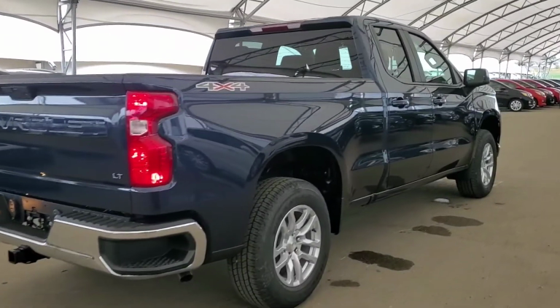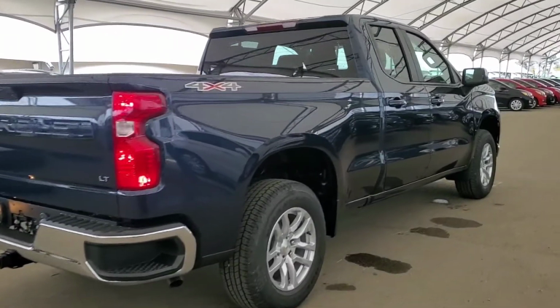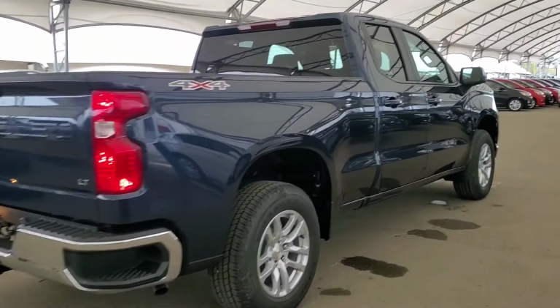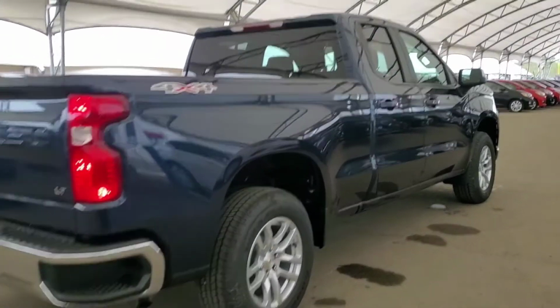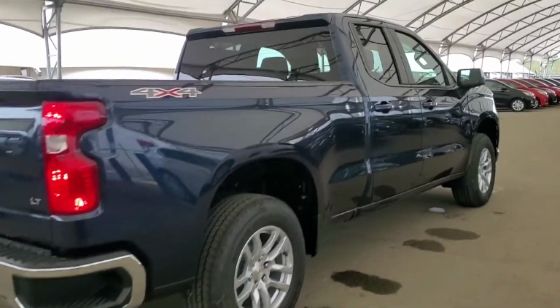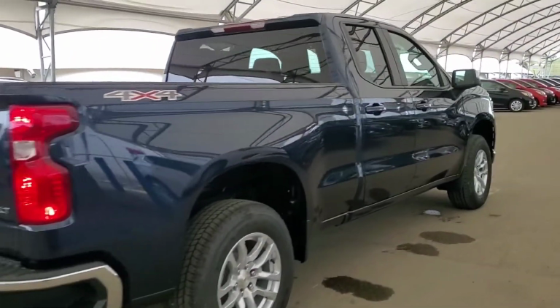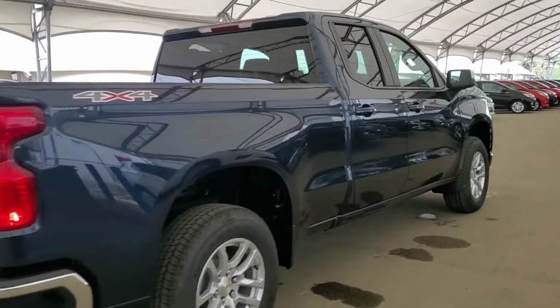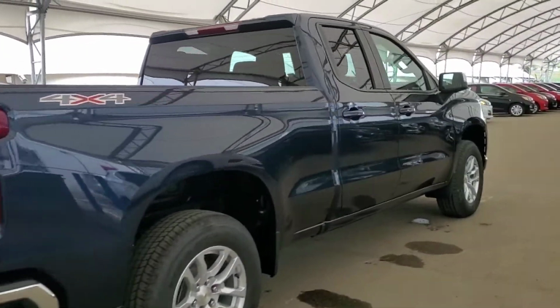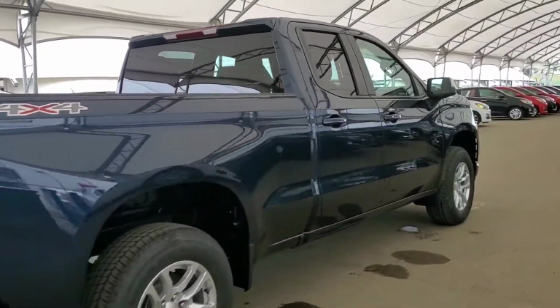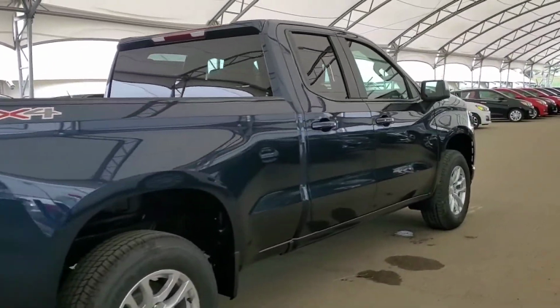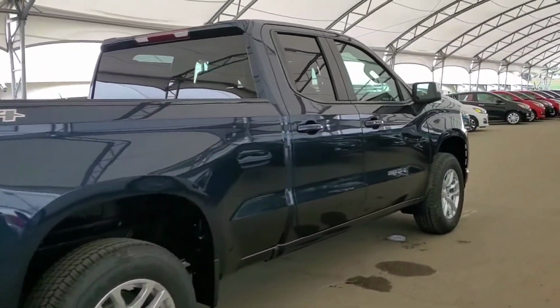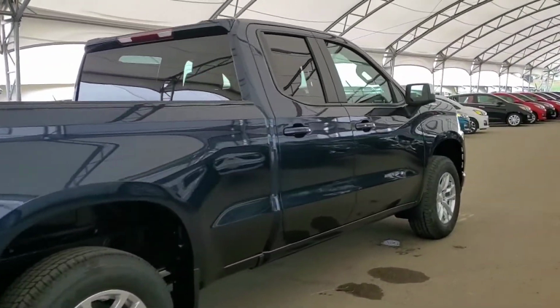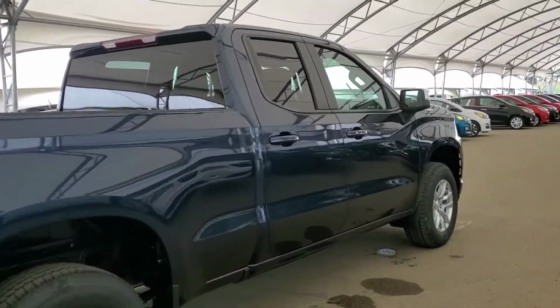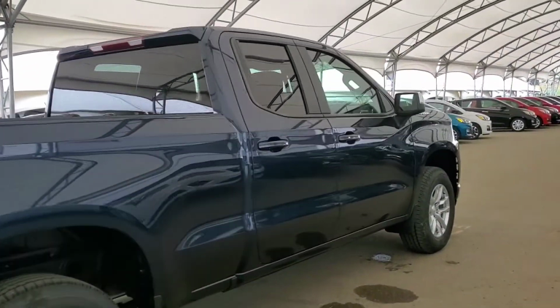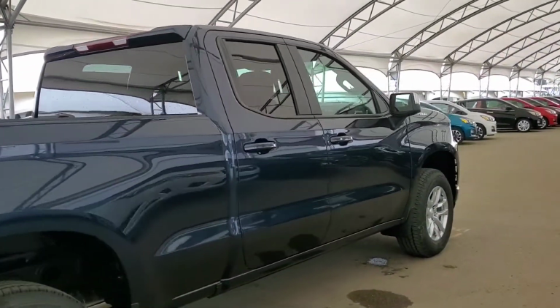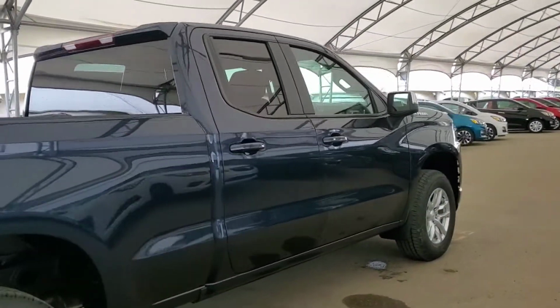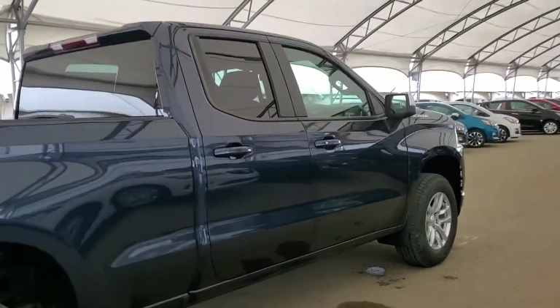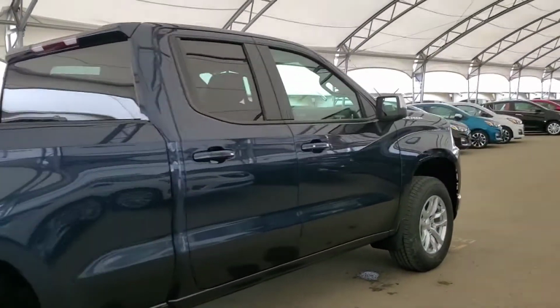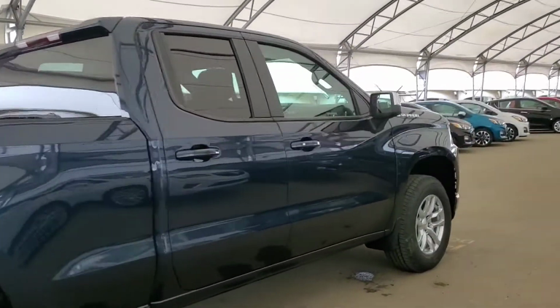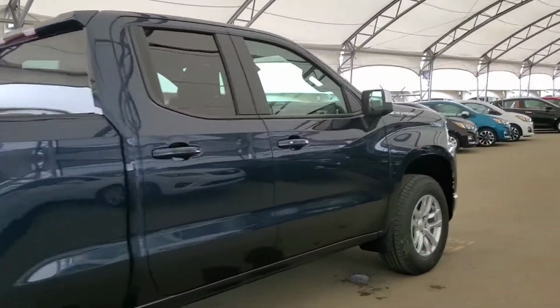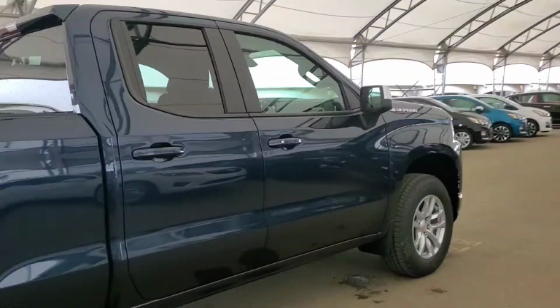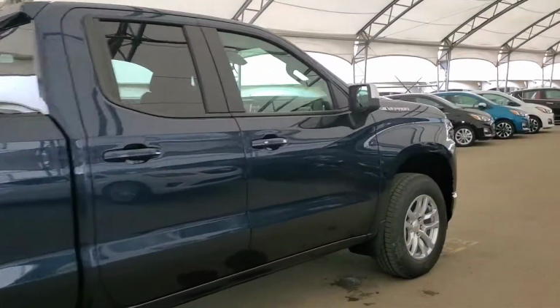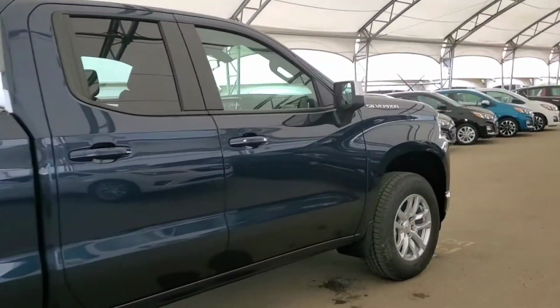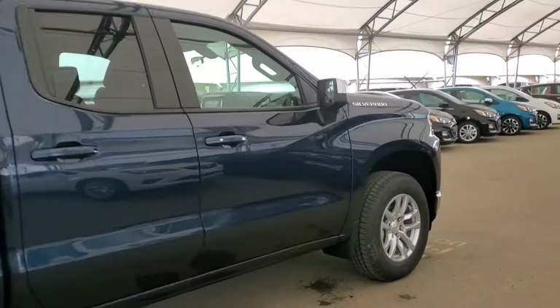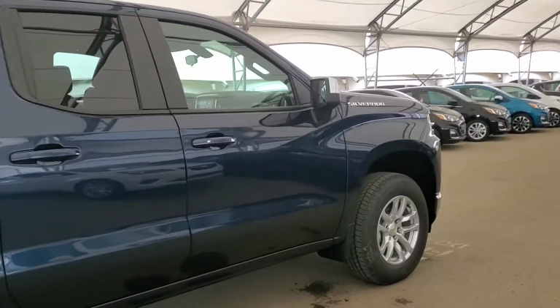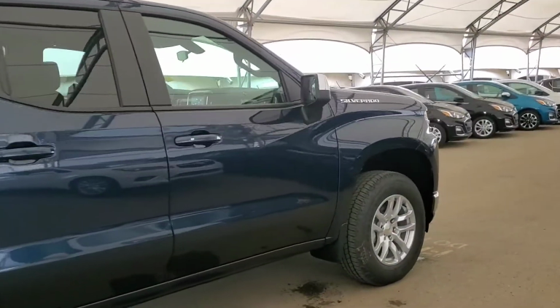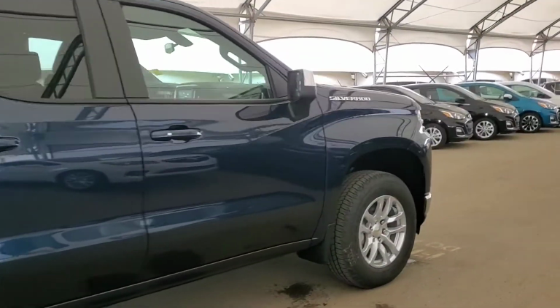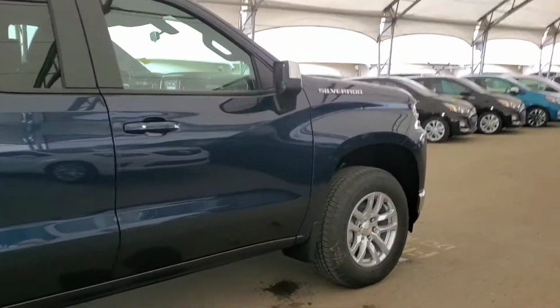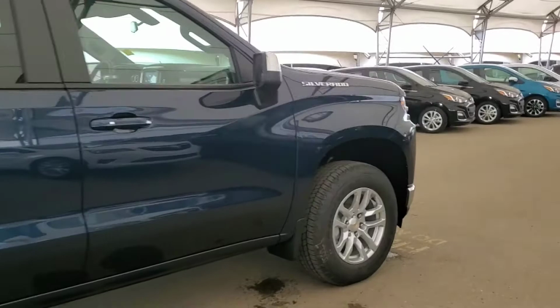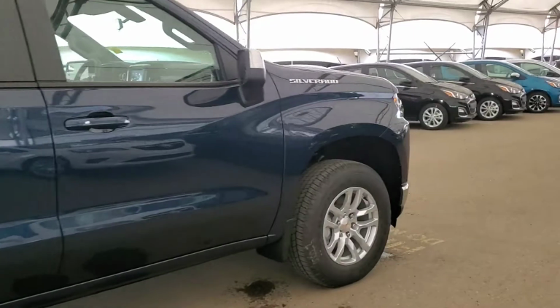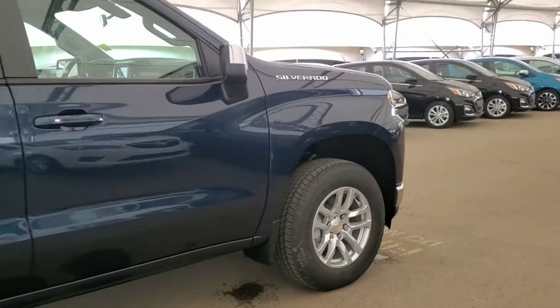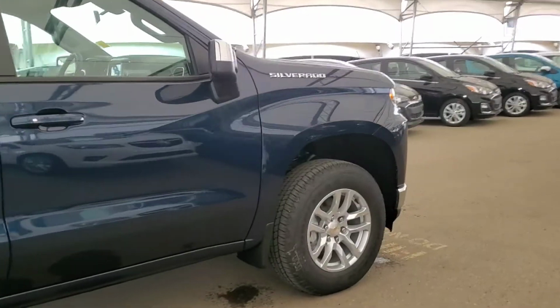Book your test drive today at Davis Chevrolet in Airdrie with one of our experienced product specialists.